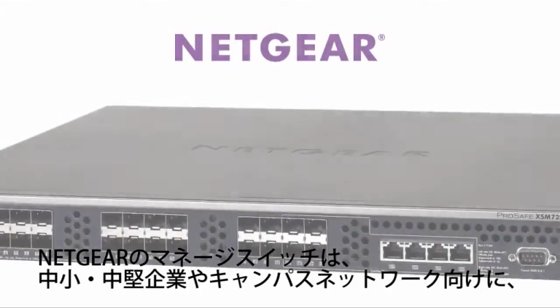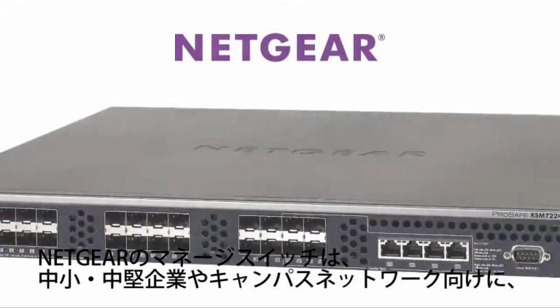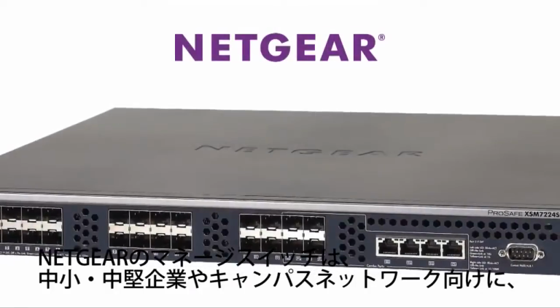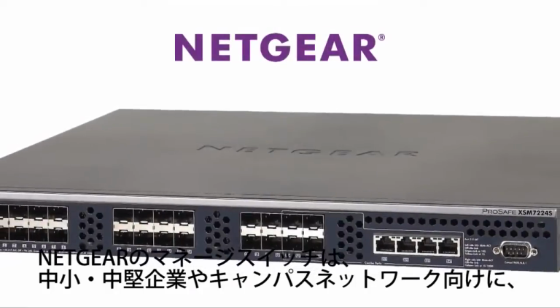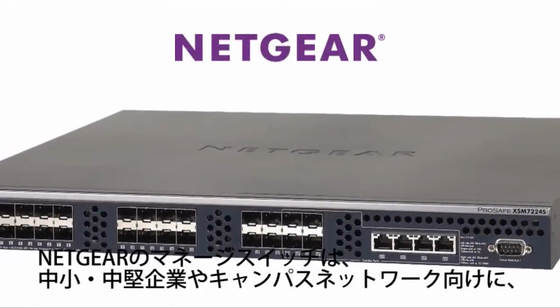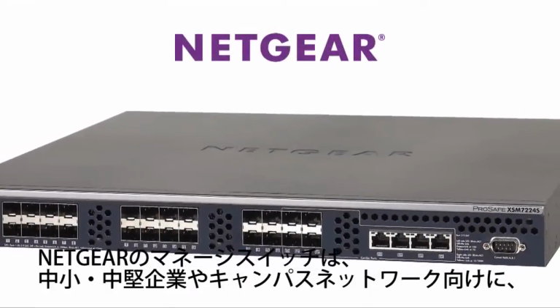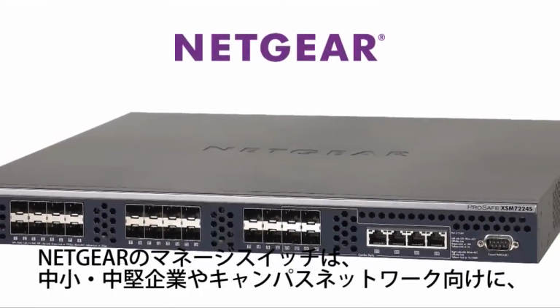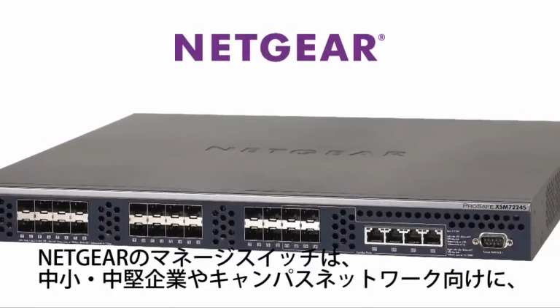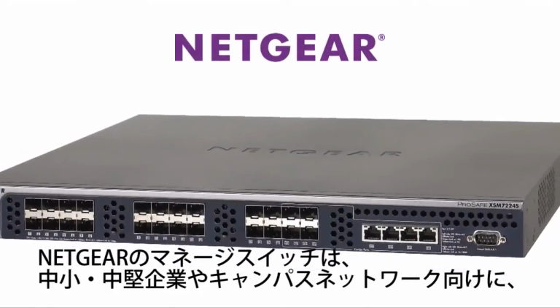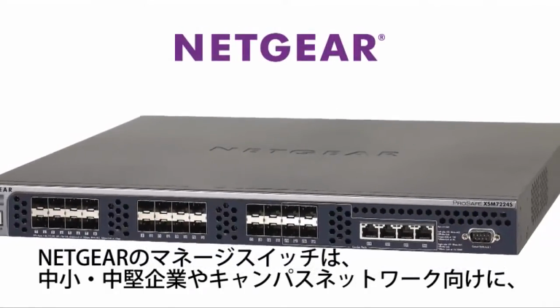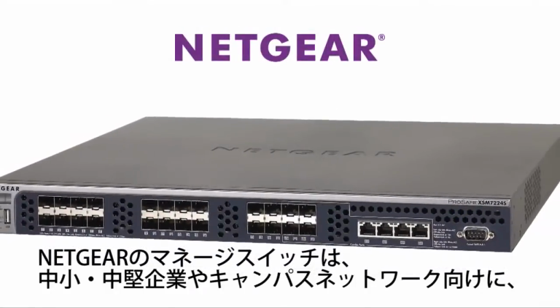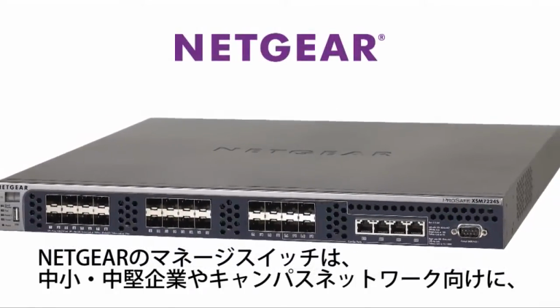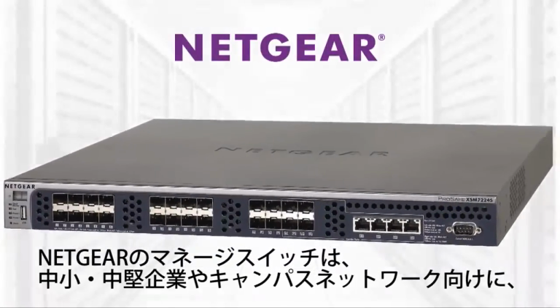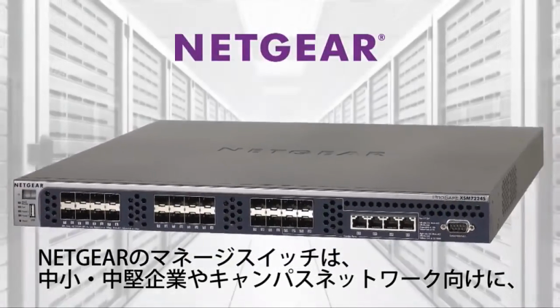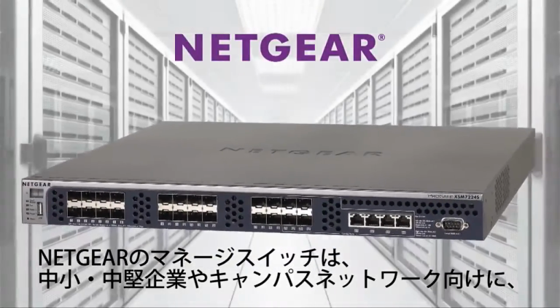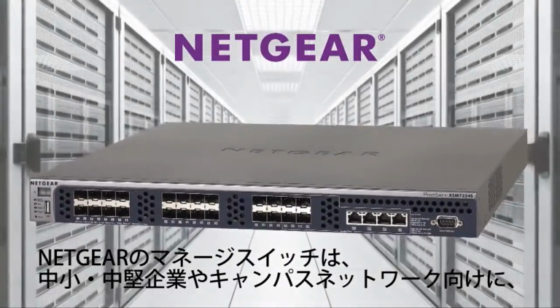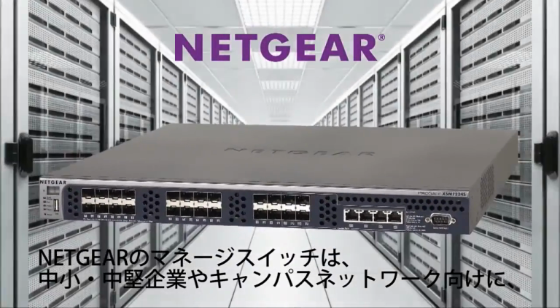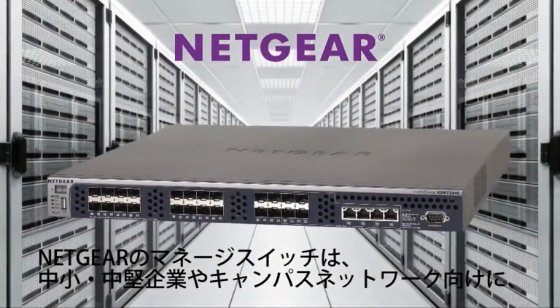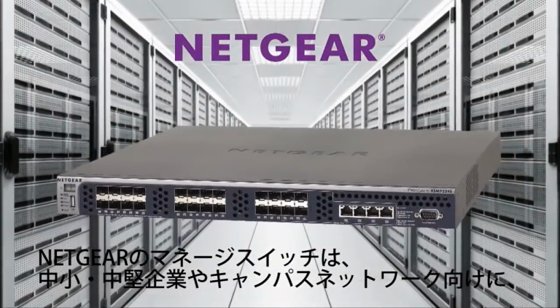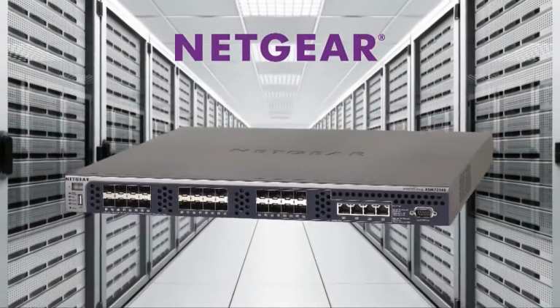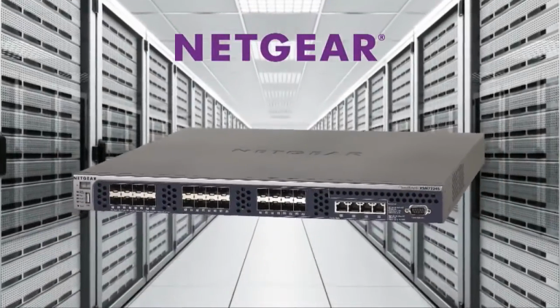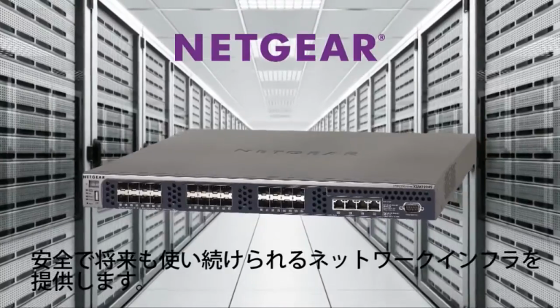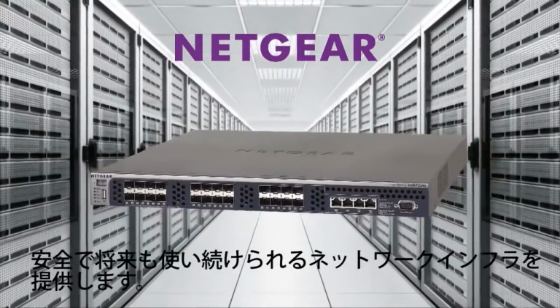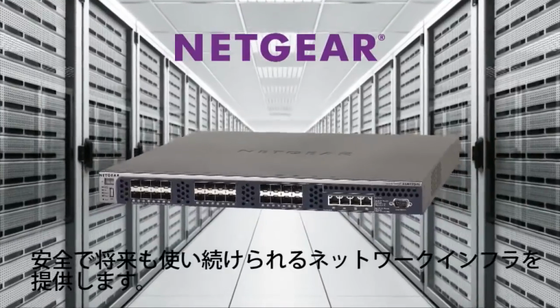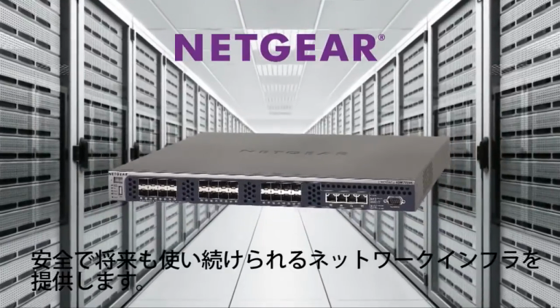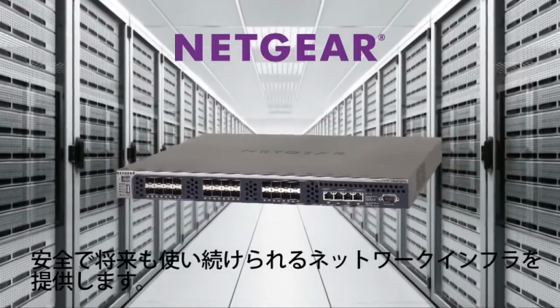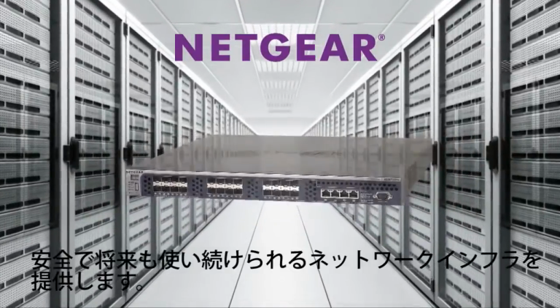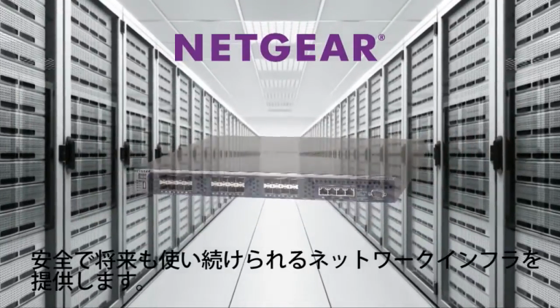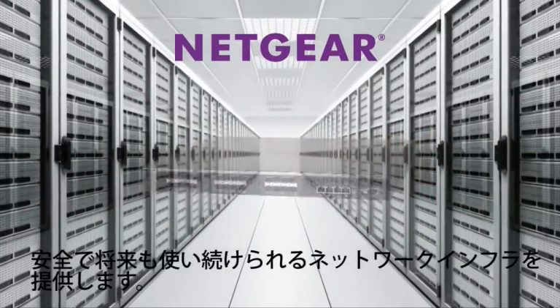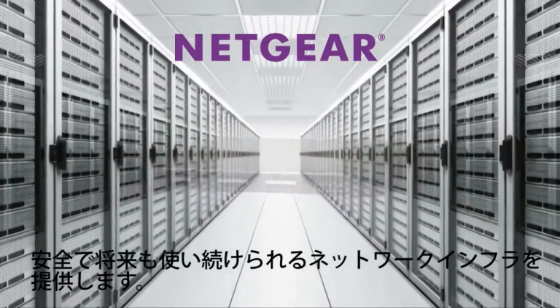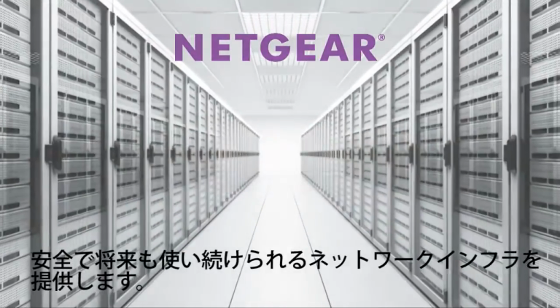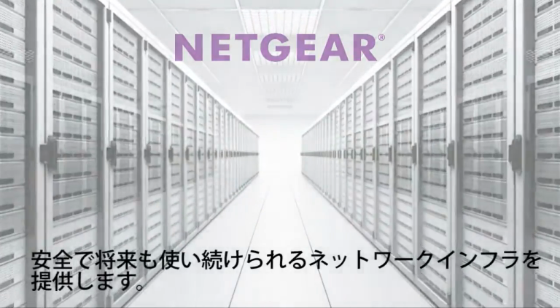Netgear managed switches offer a secure, future-proof networking infrastructure for midsize organizations and campus networks.